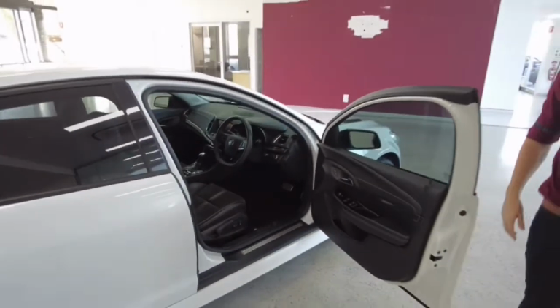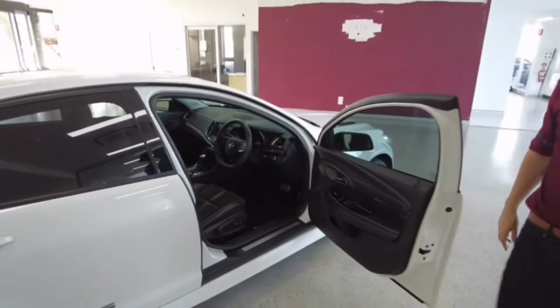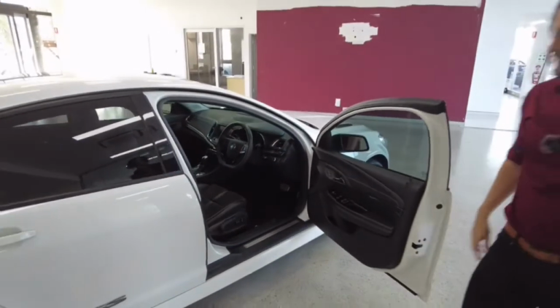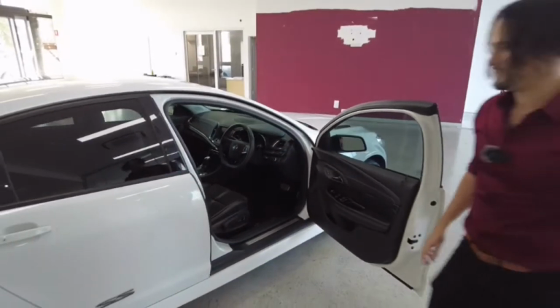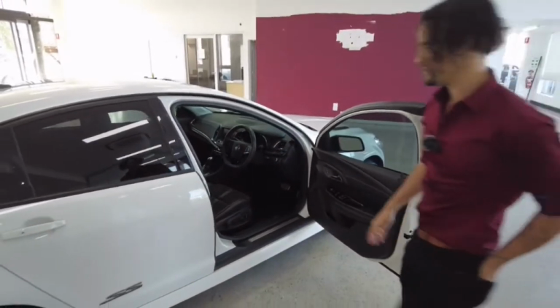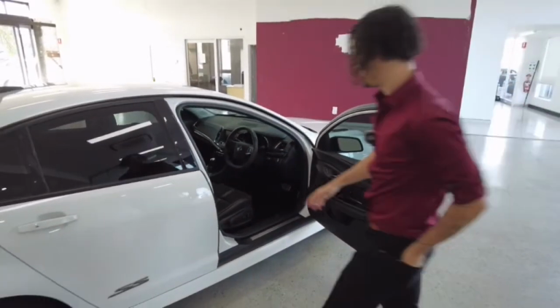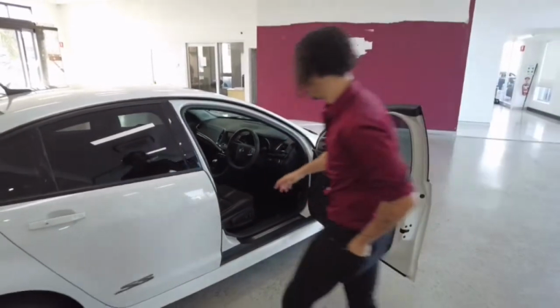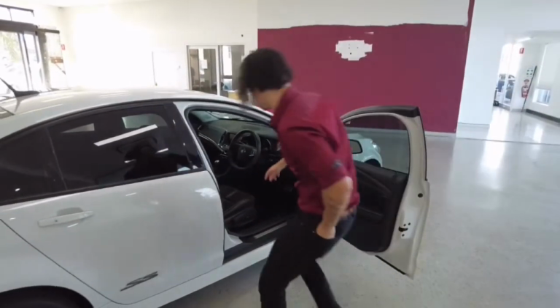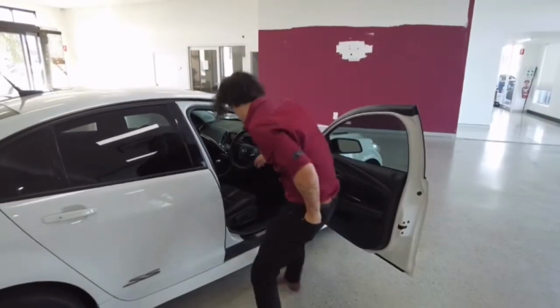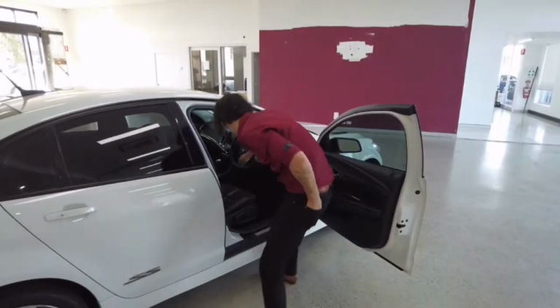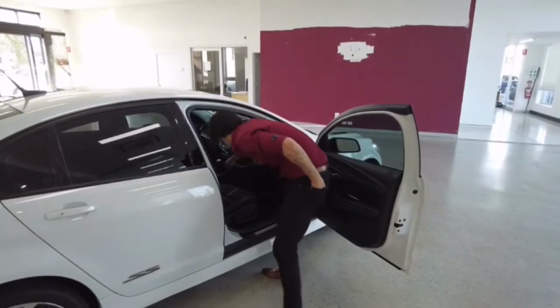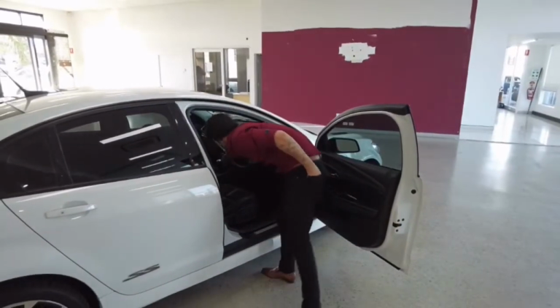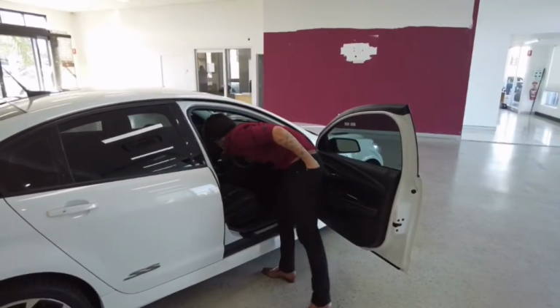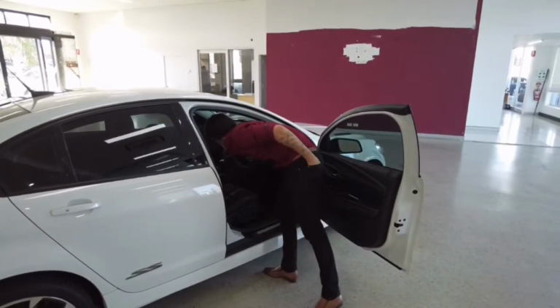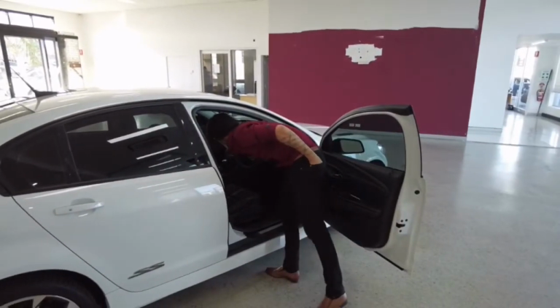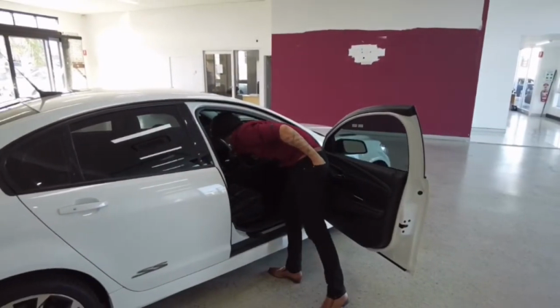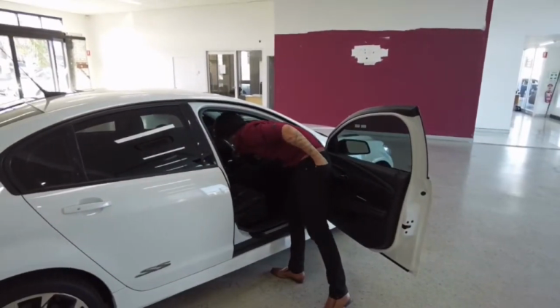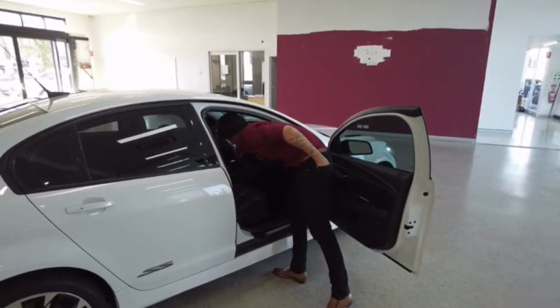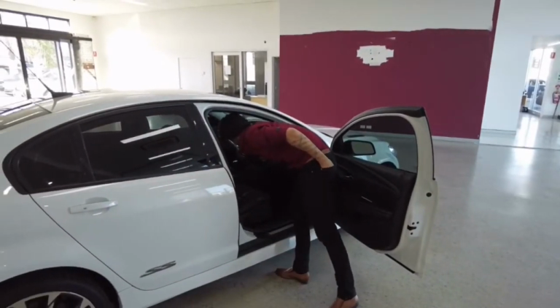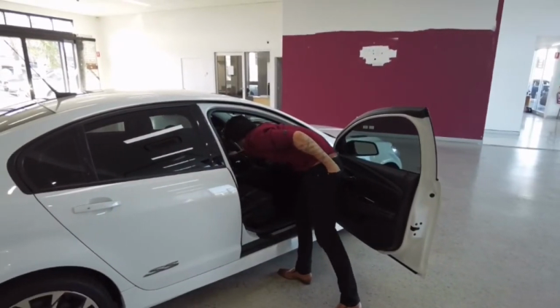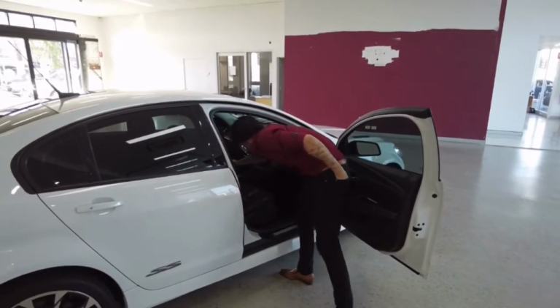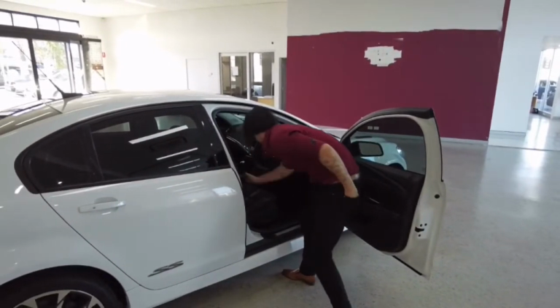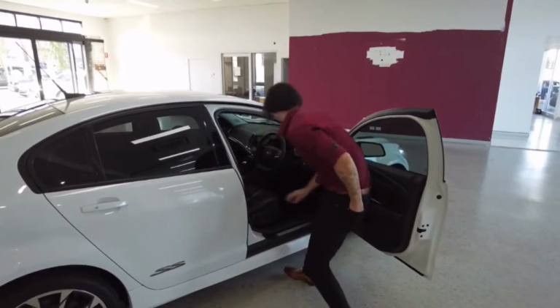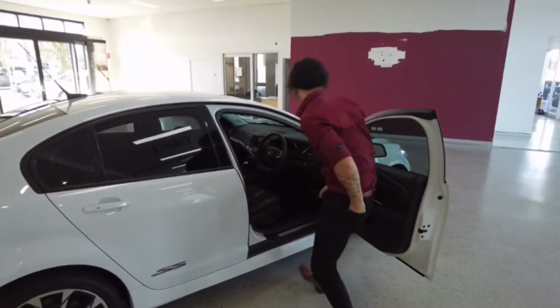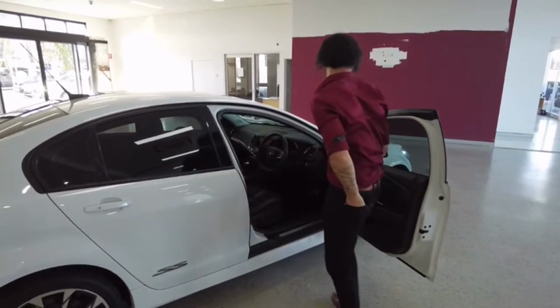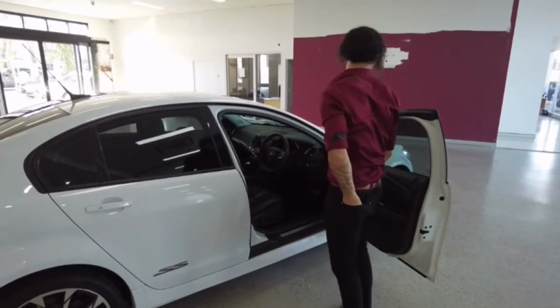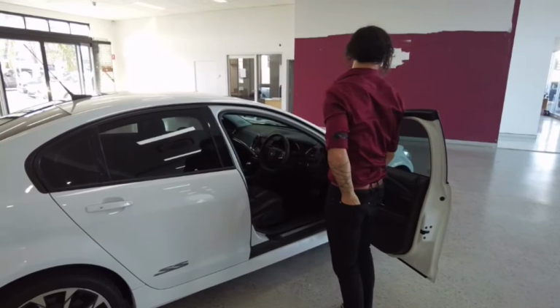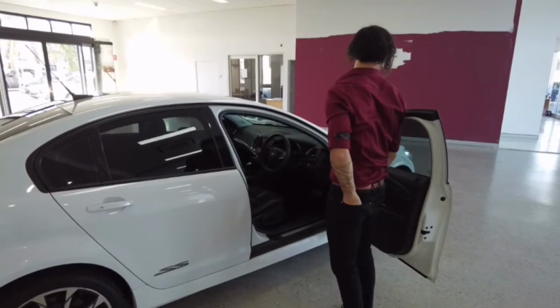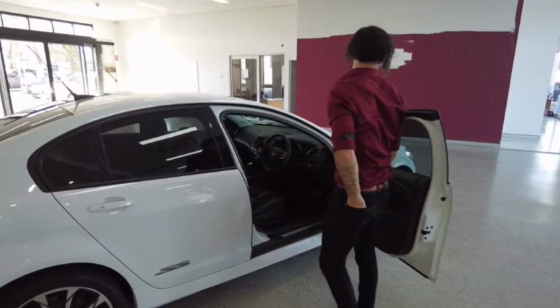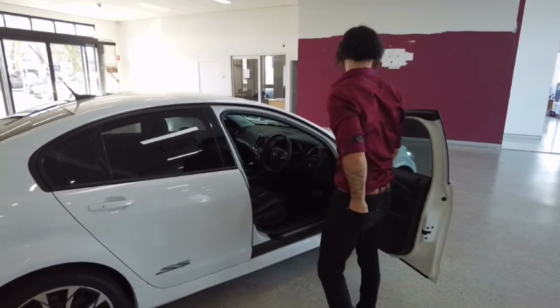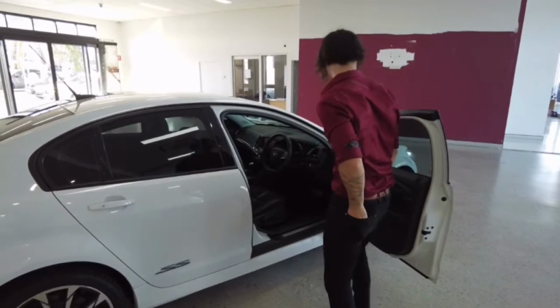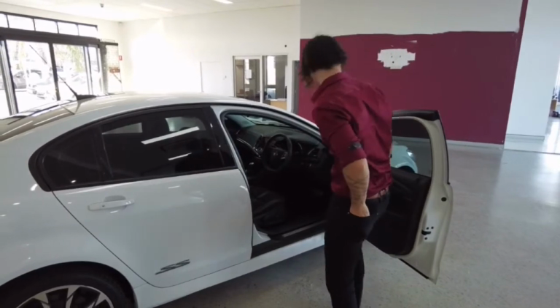Oh, I accidentally turned on the emergency lights — let me turn that off. Okay, cool, done.